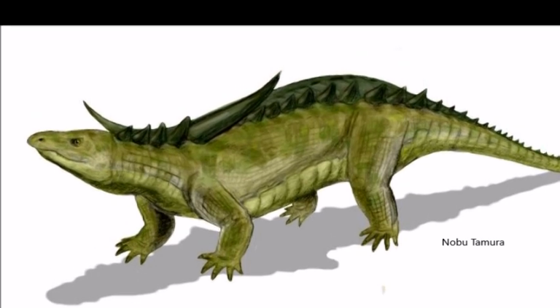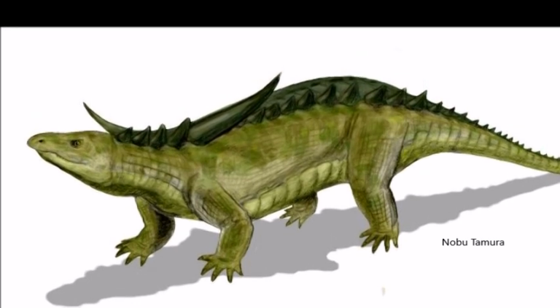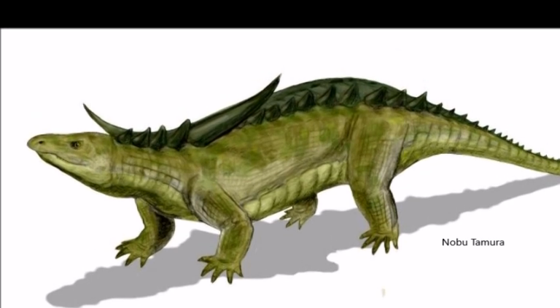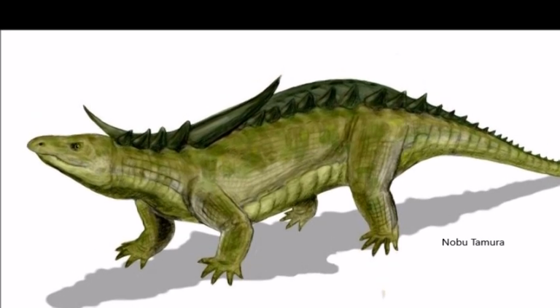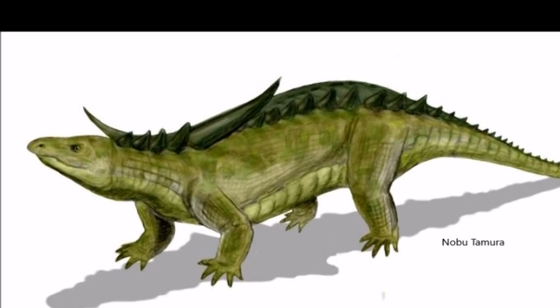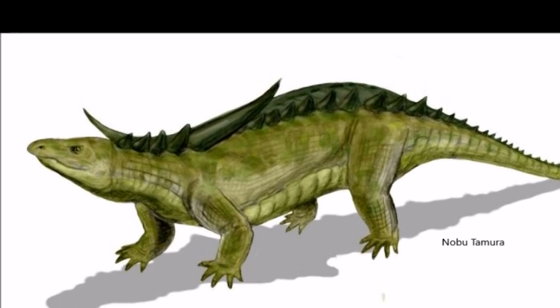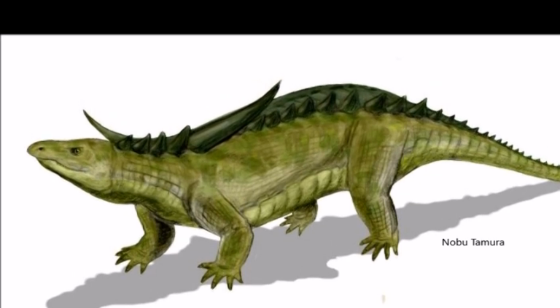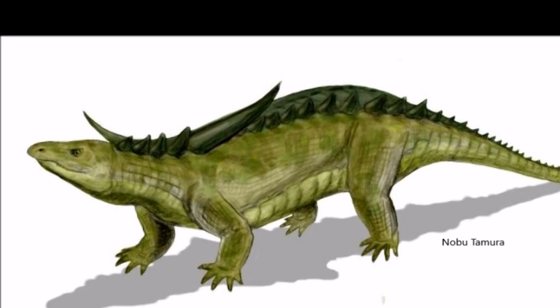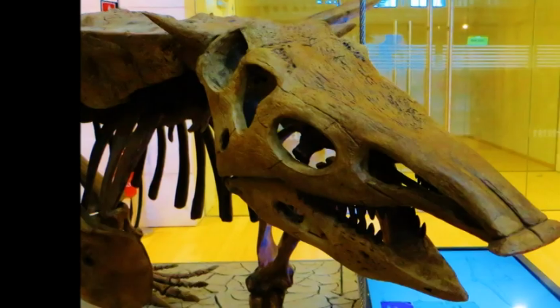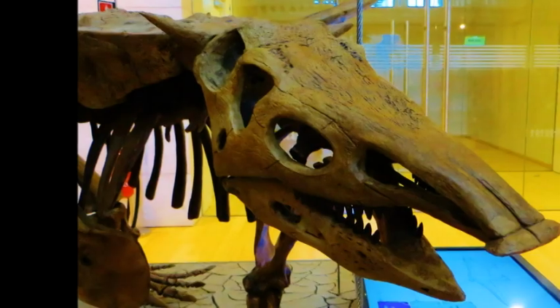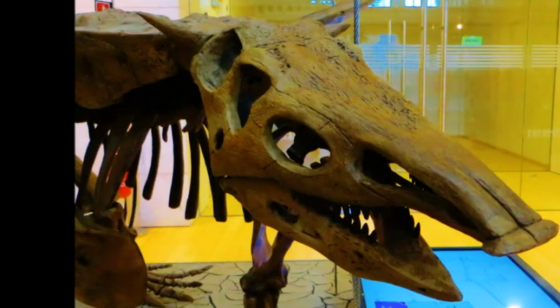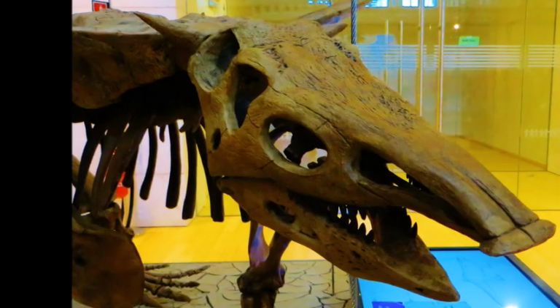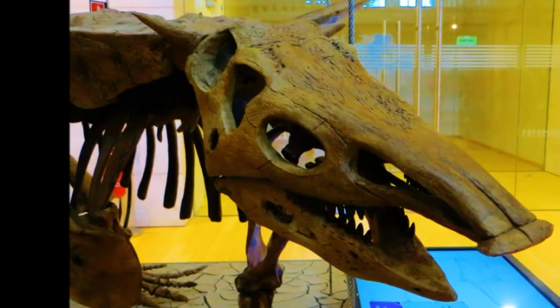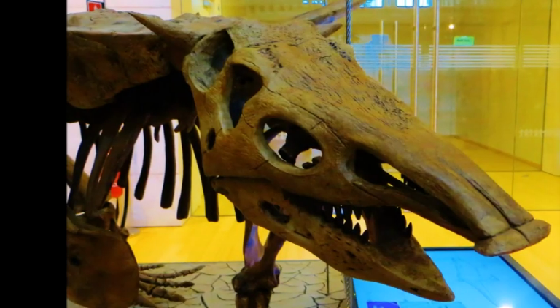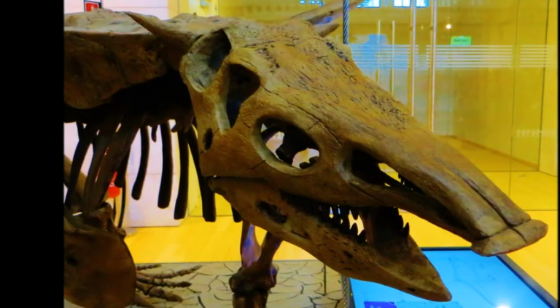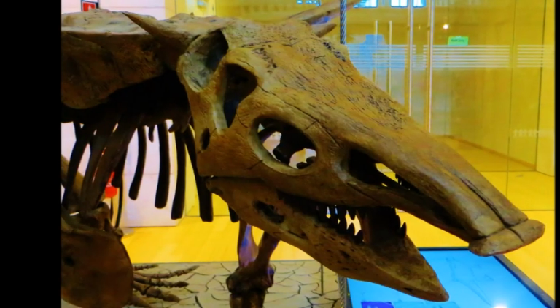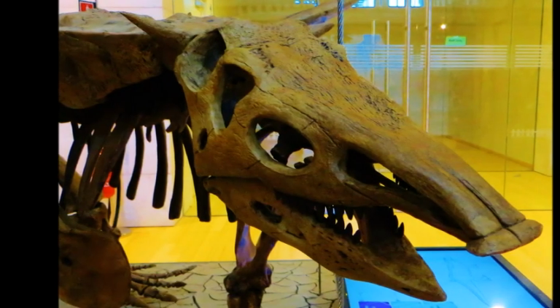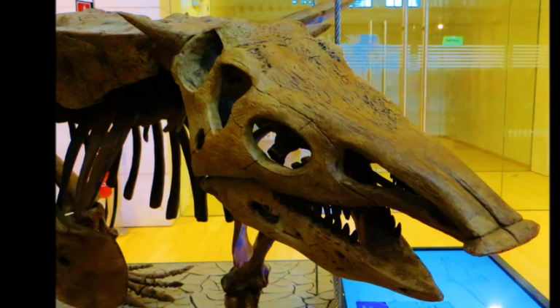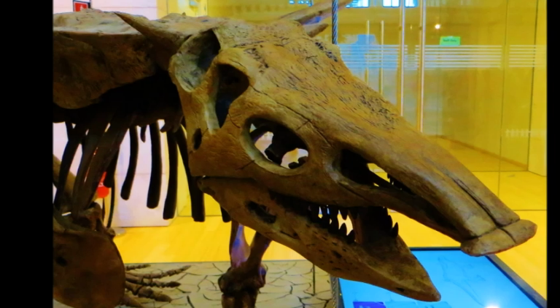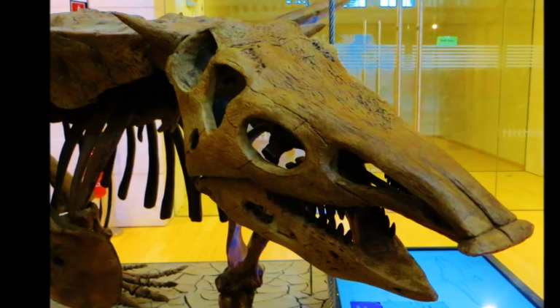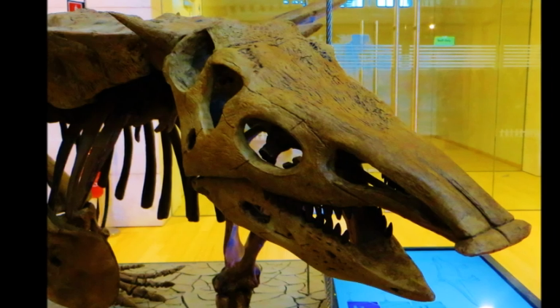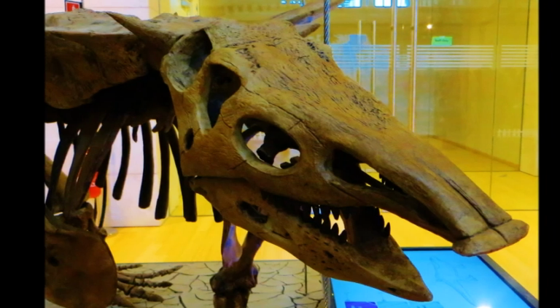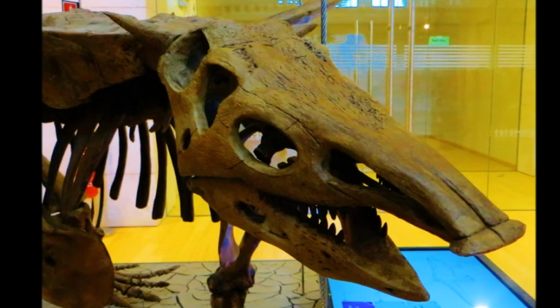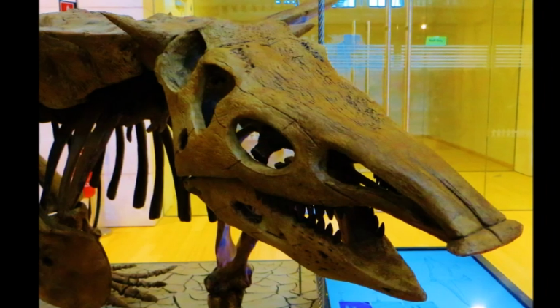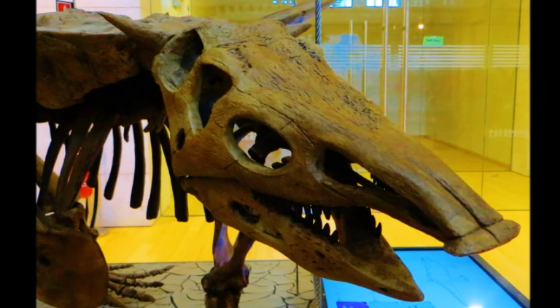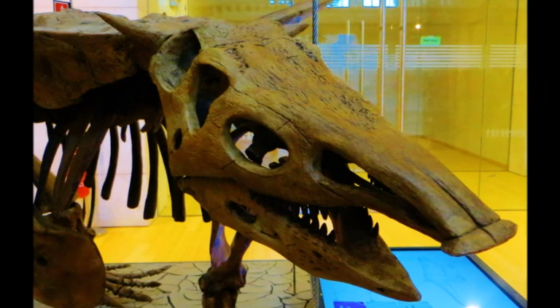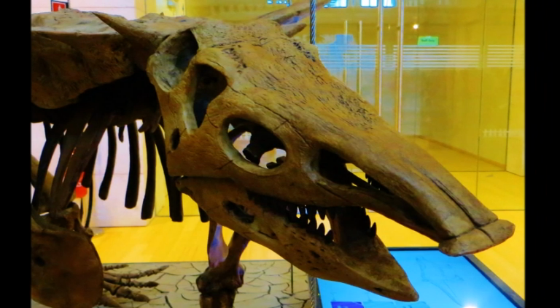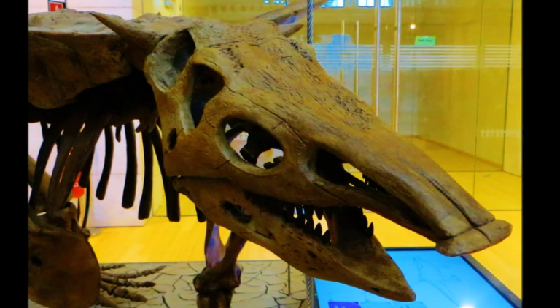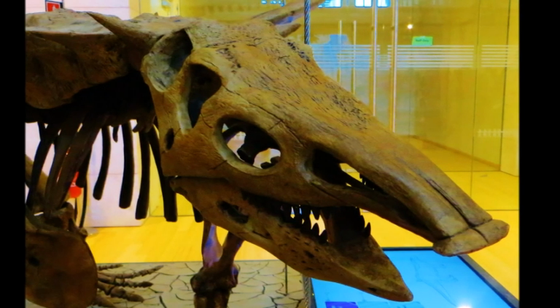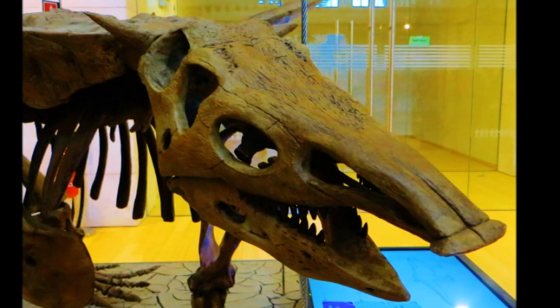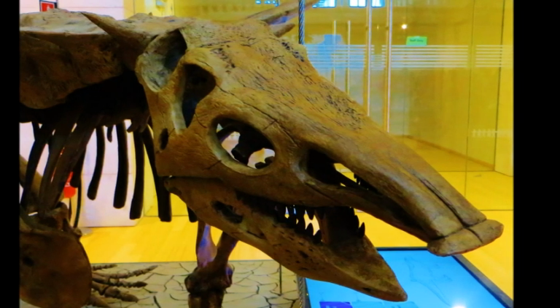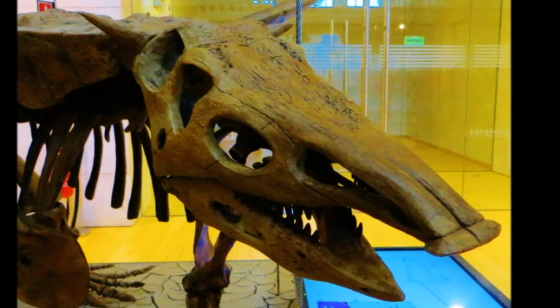Desmatosuchus possessed a pig-like snout and weak, peg-like teeth, which indicate it was a plant-eater.